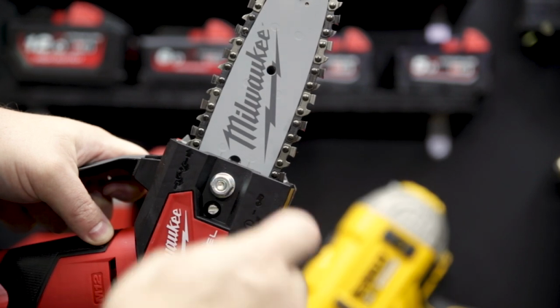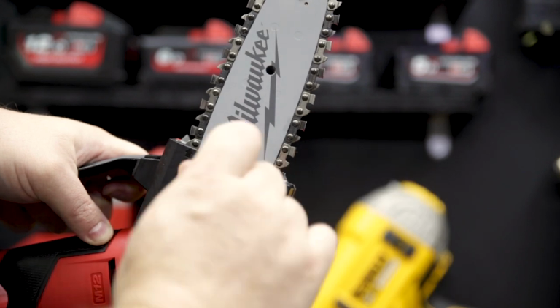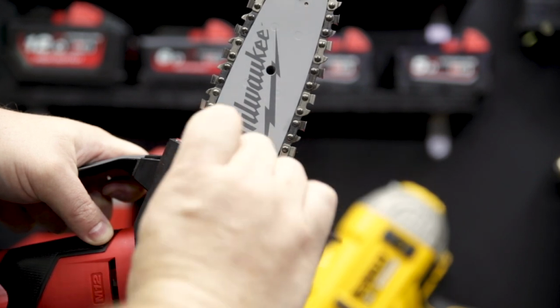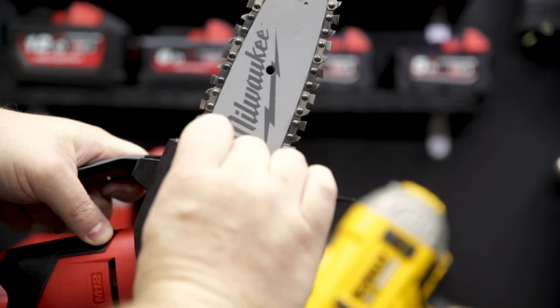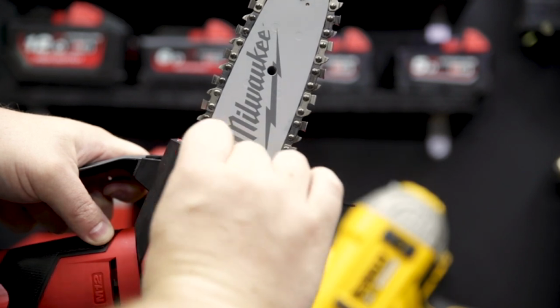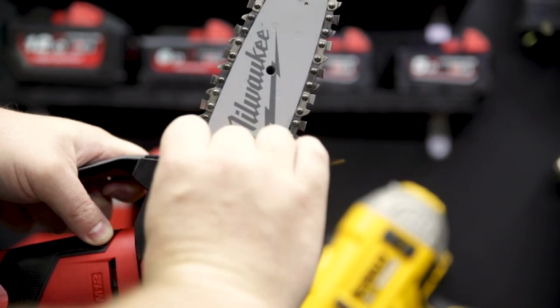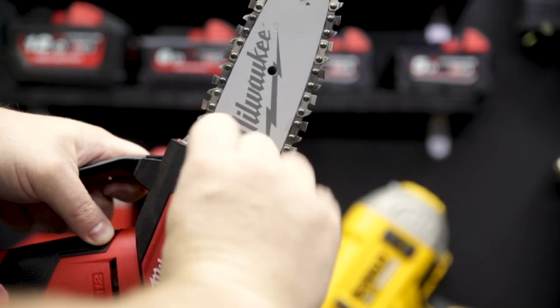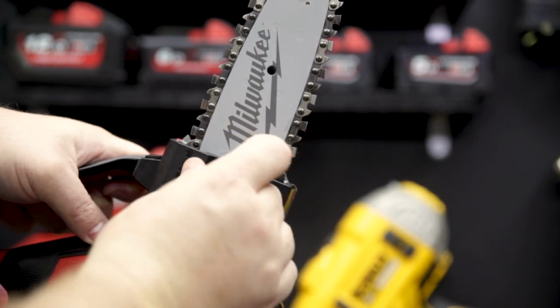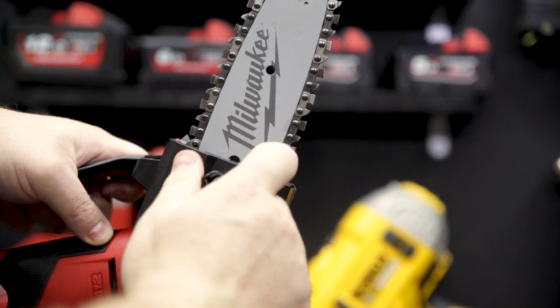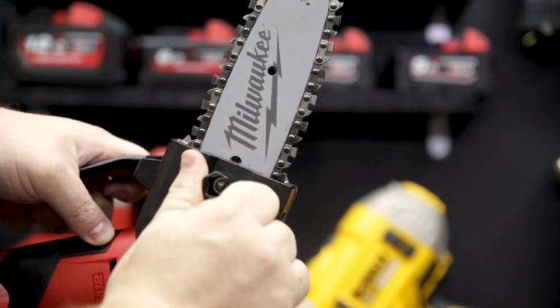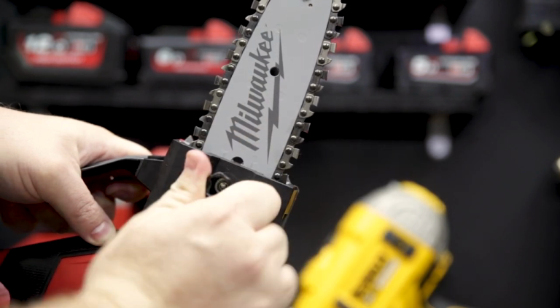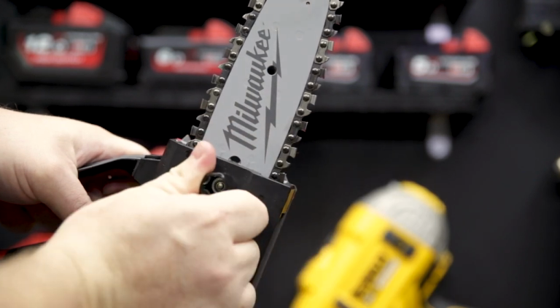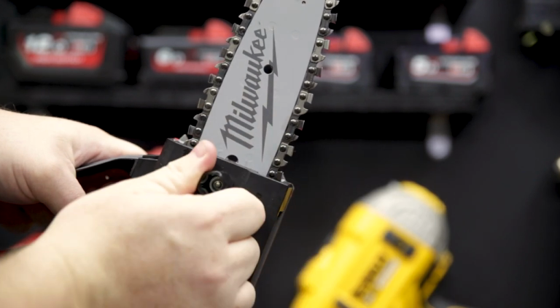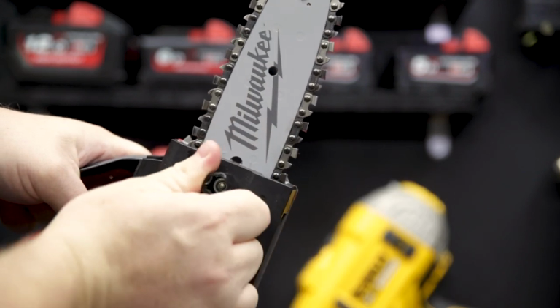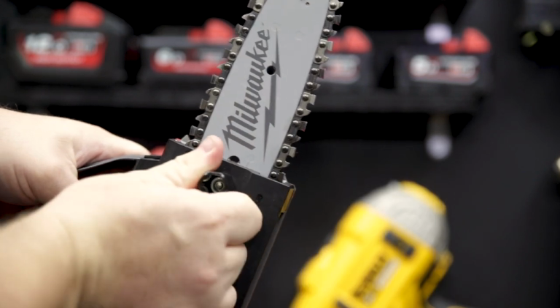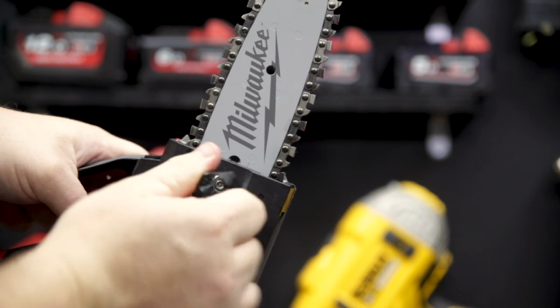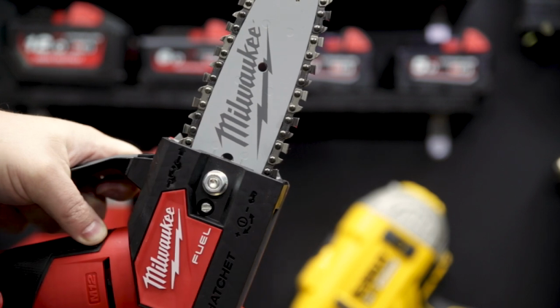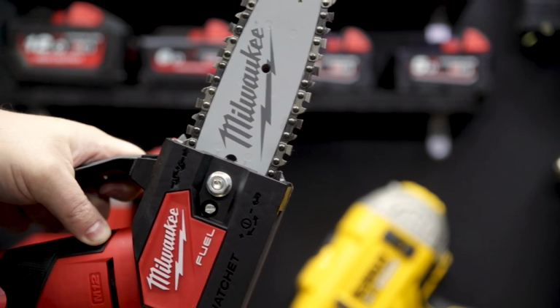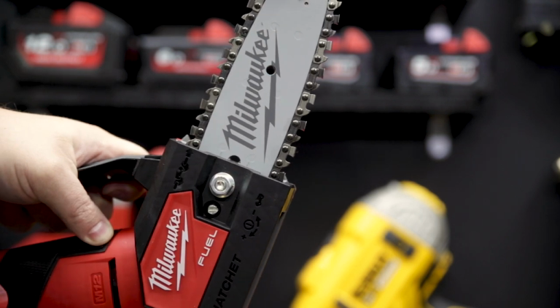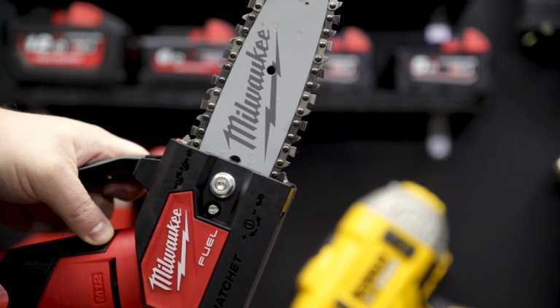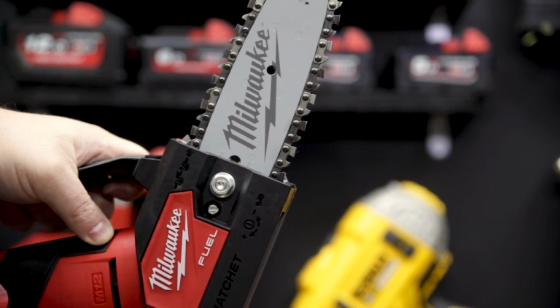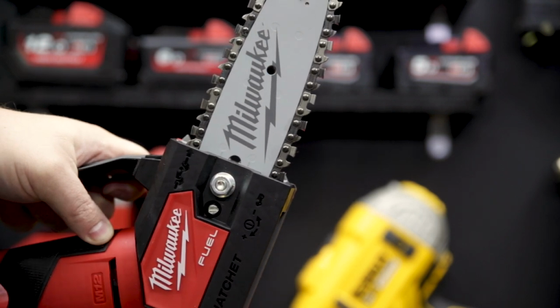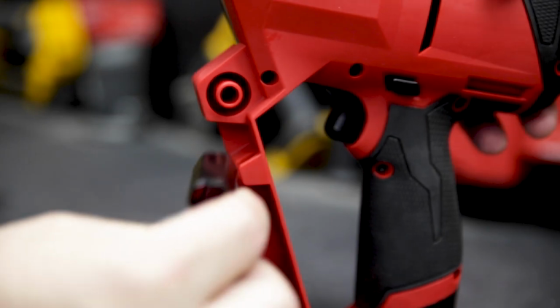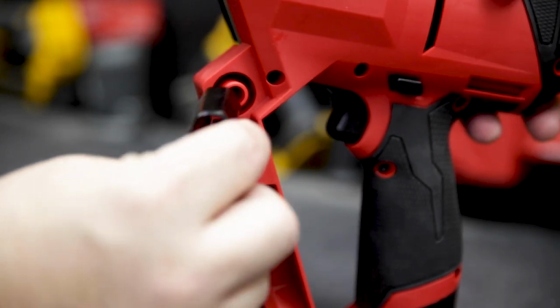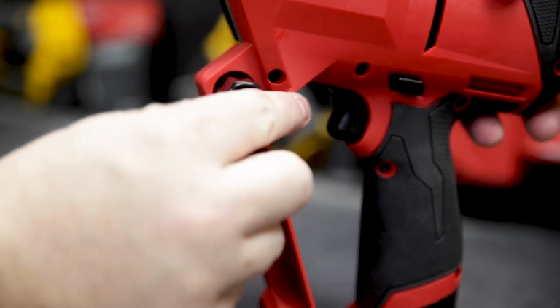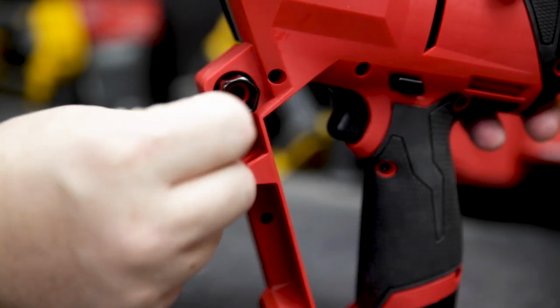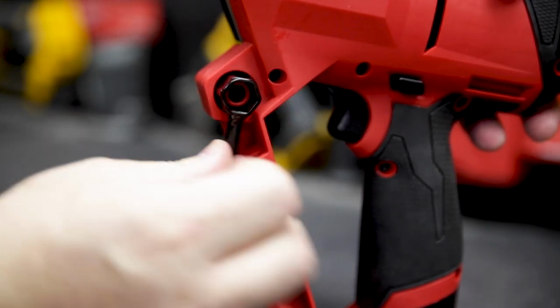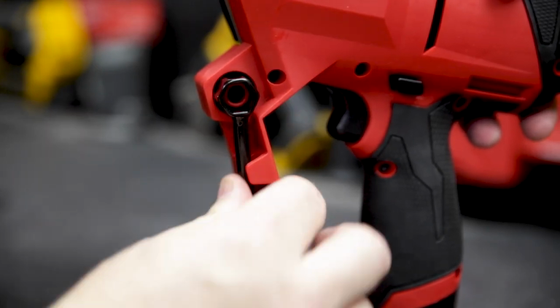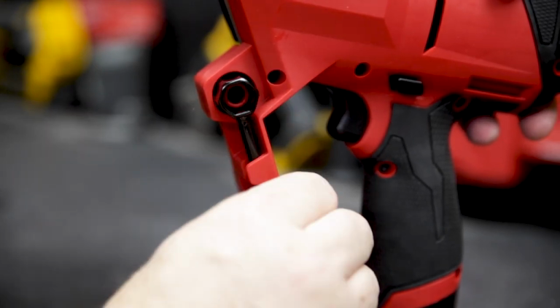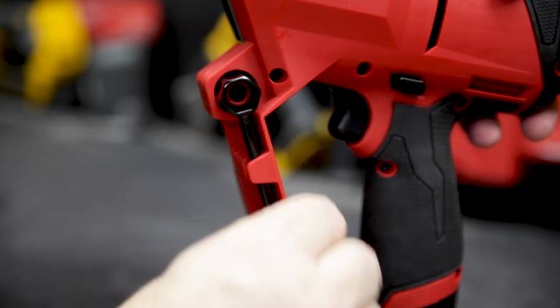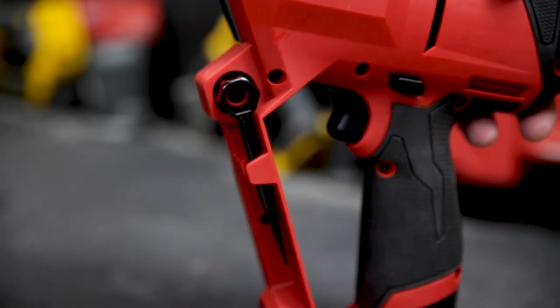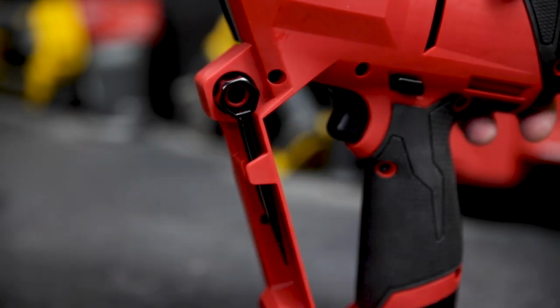Blade tensioning is super easy: loosen the locking nut, tension the blade, lock it off again. The tool for doing that is securely stowed on board so you're not going to lose it.